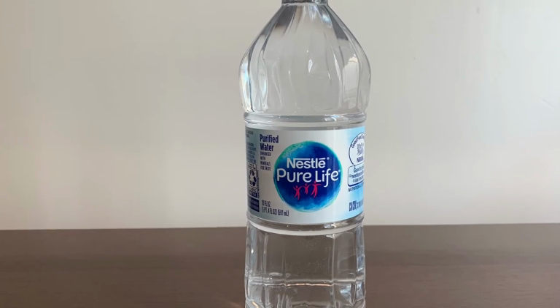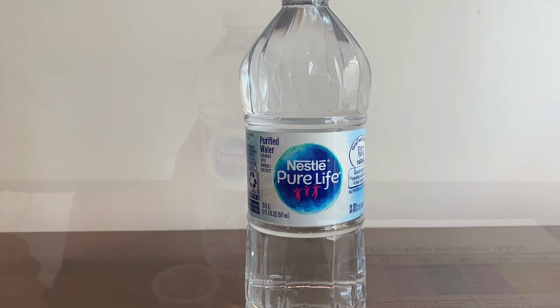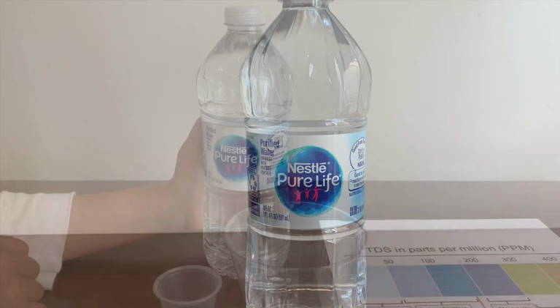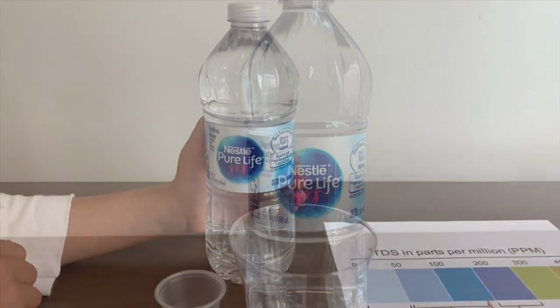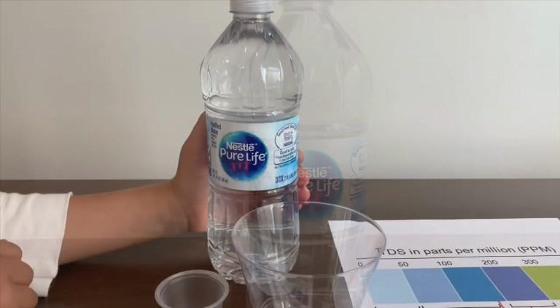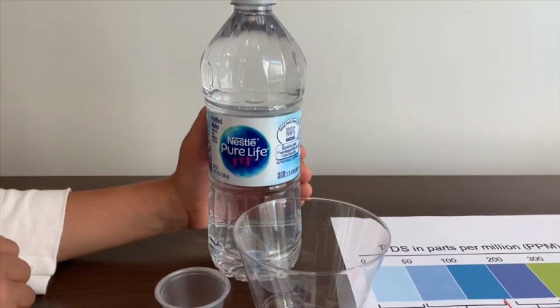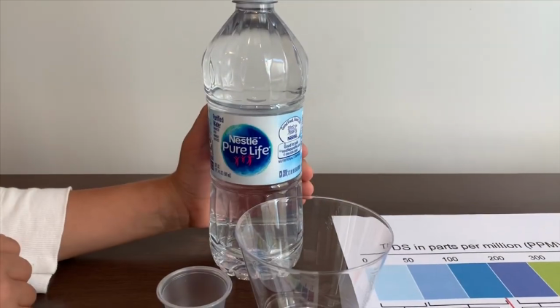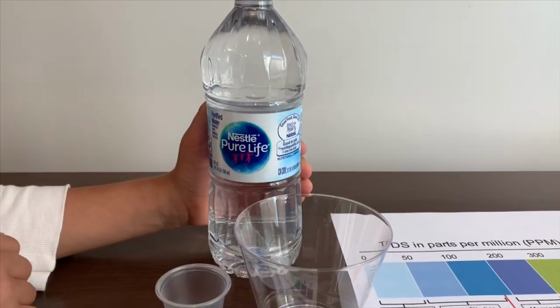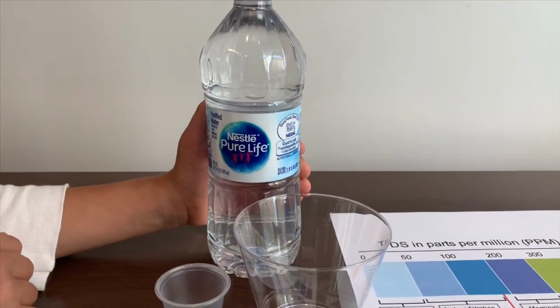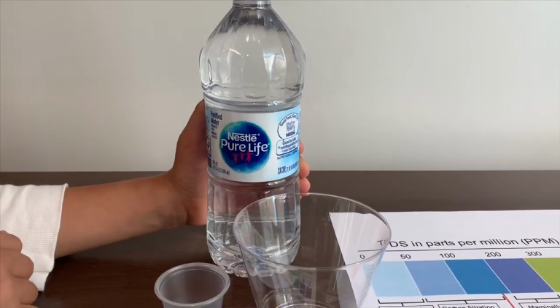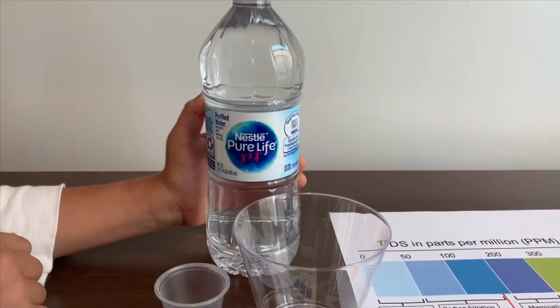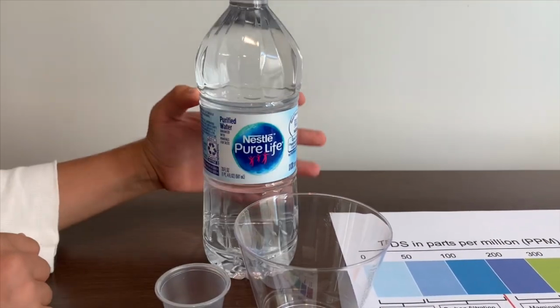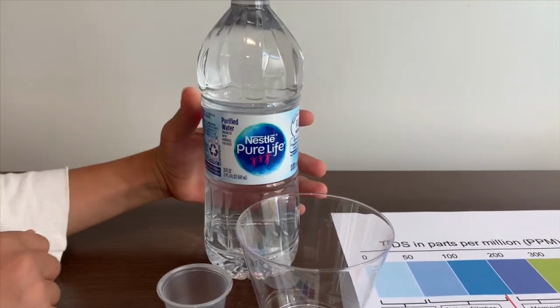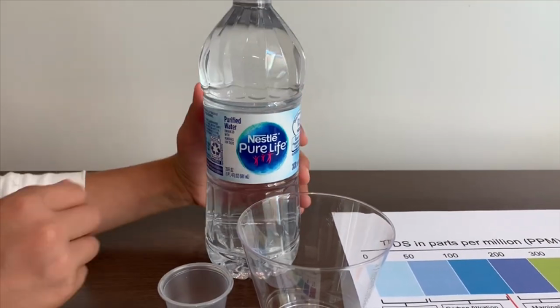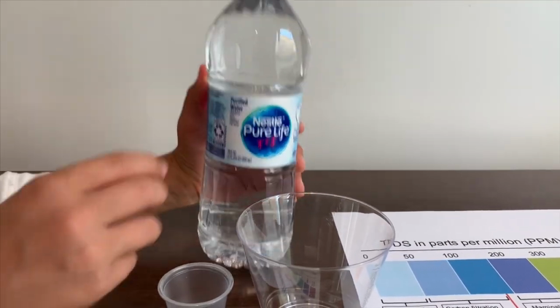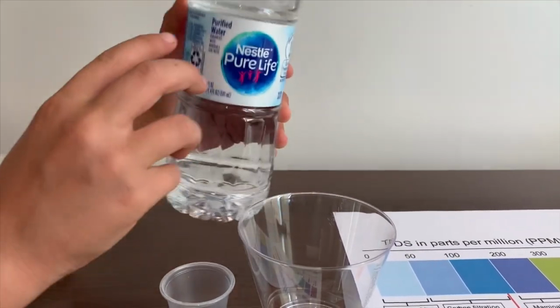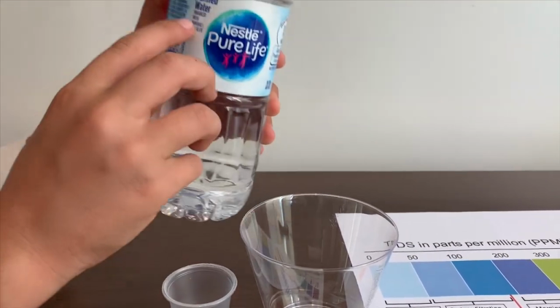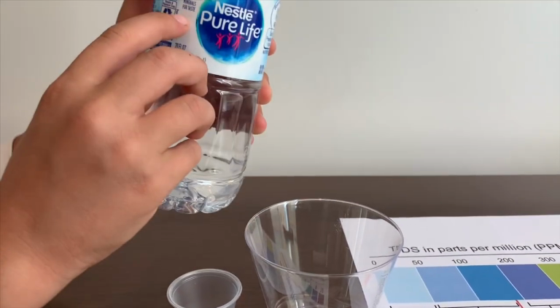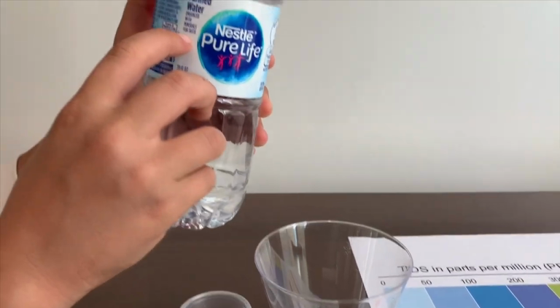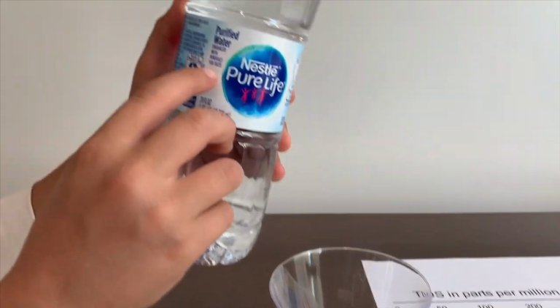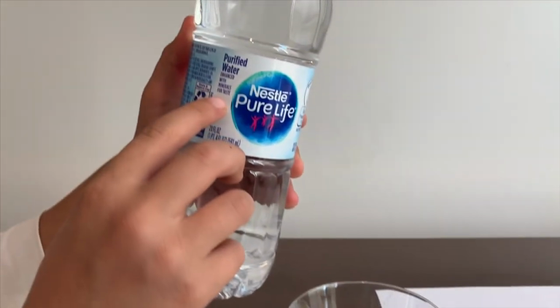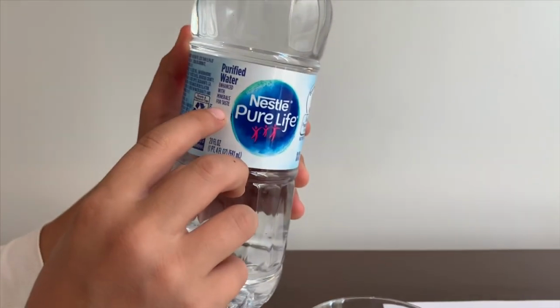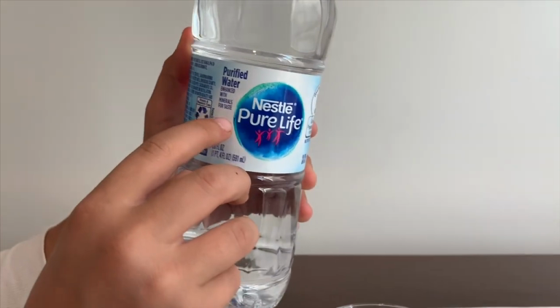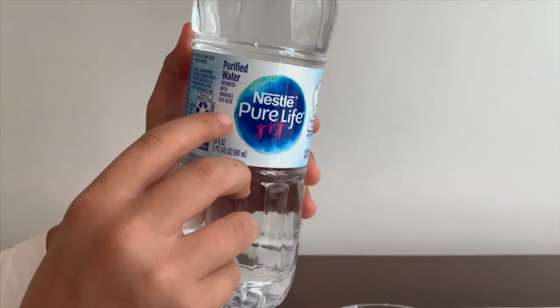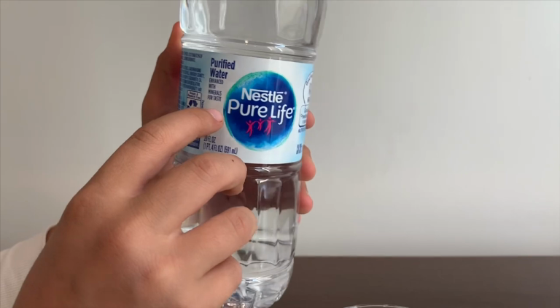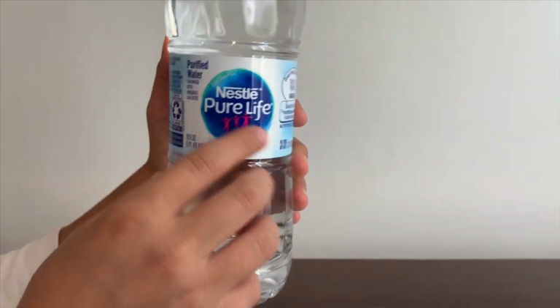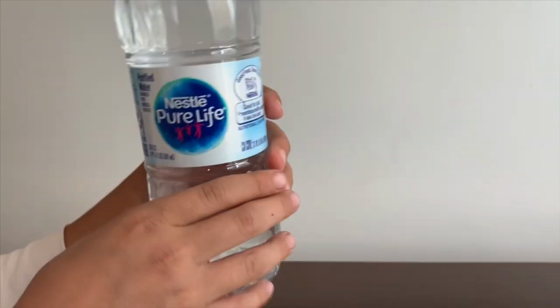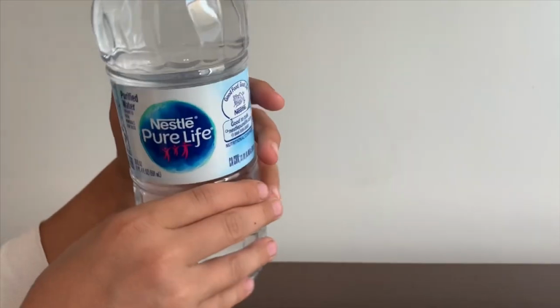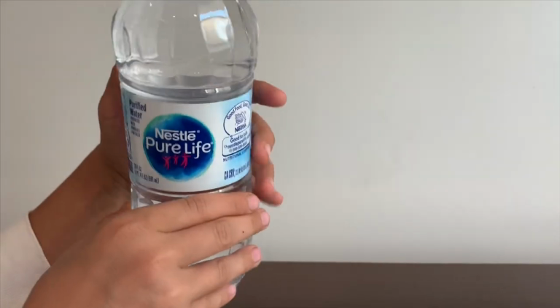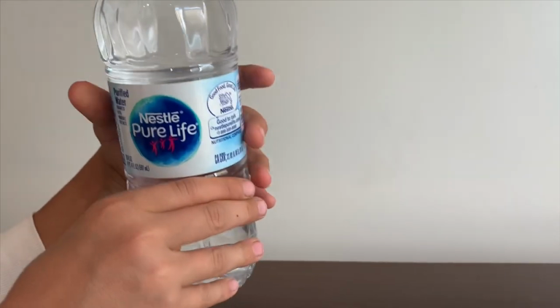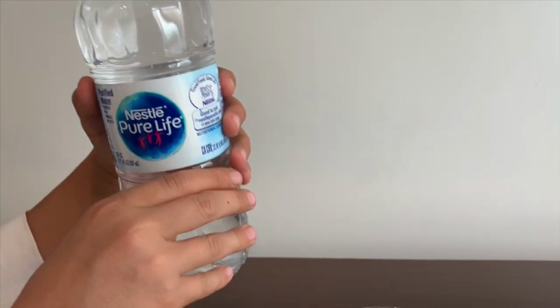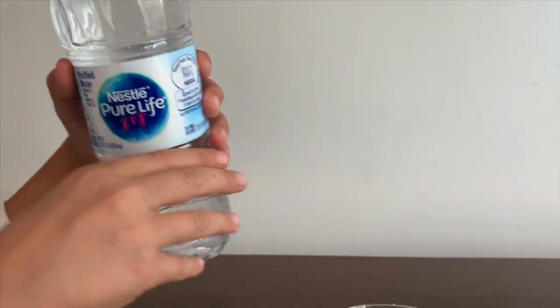This is a So Pure Life purified water, enhanced with minerals for a taste, and it costs one dollar.